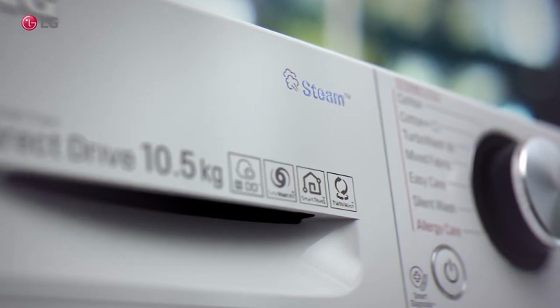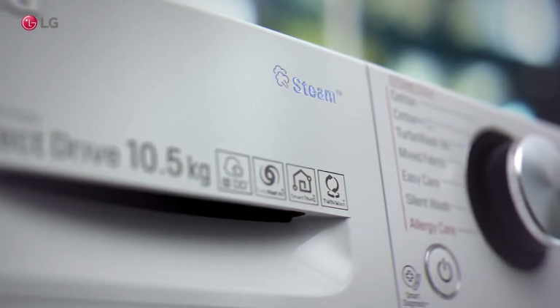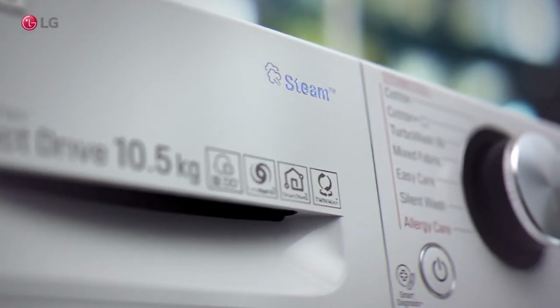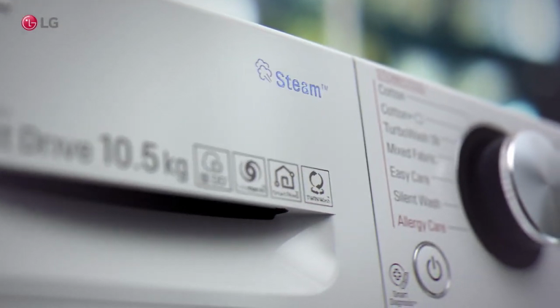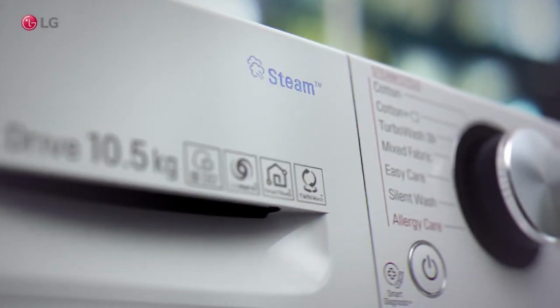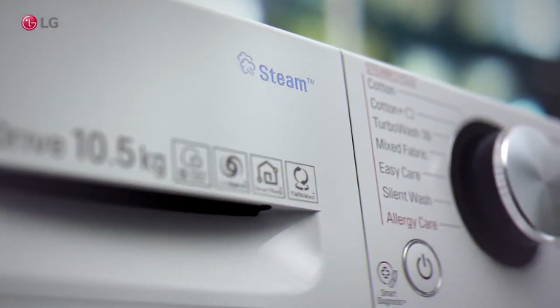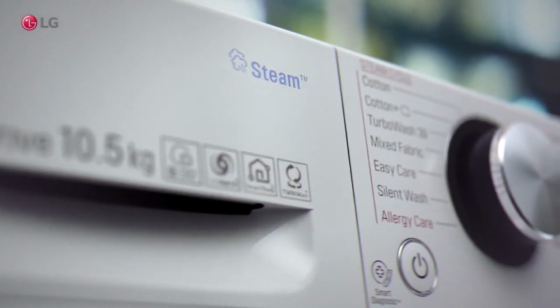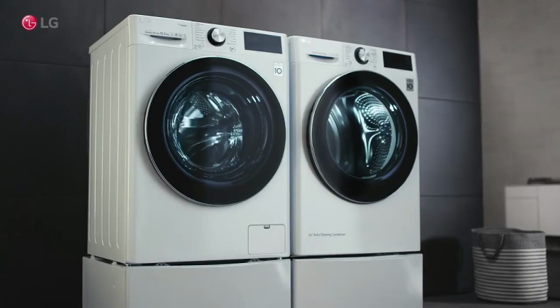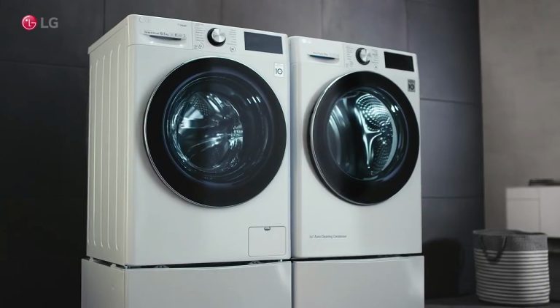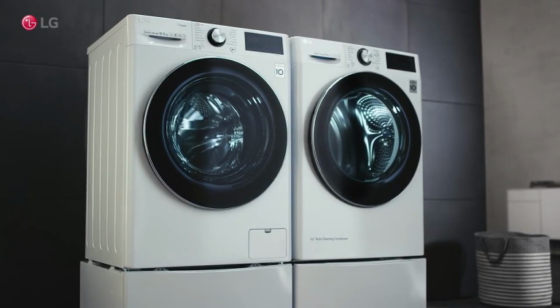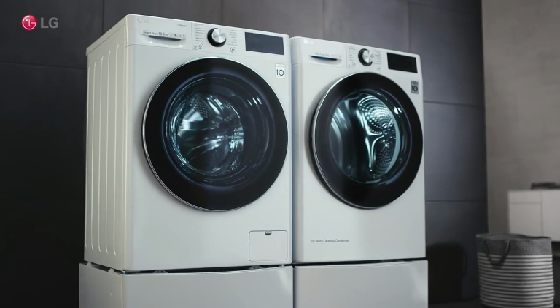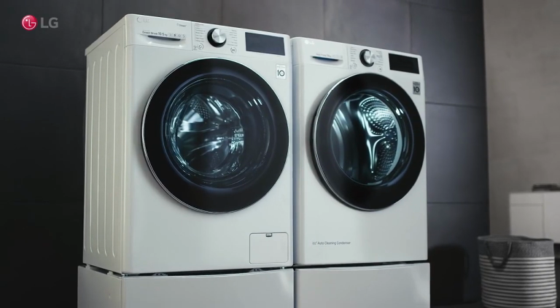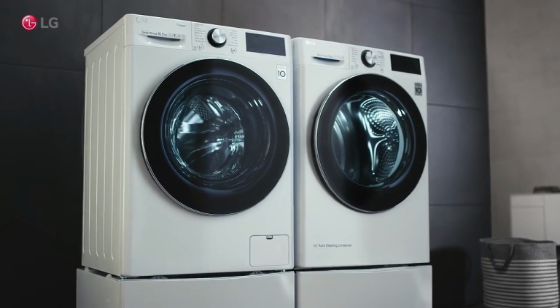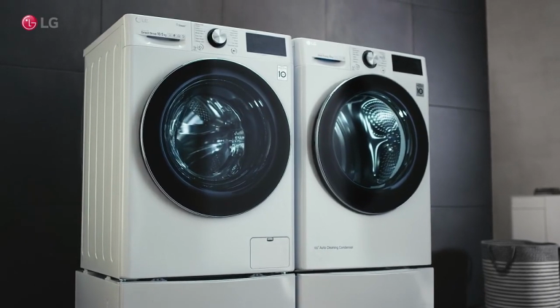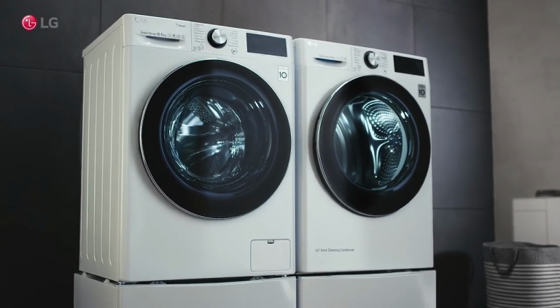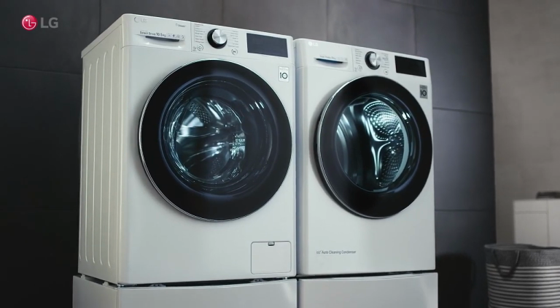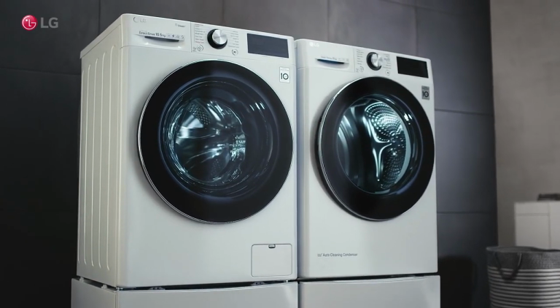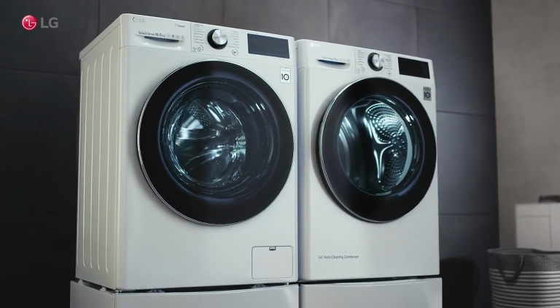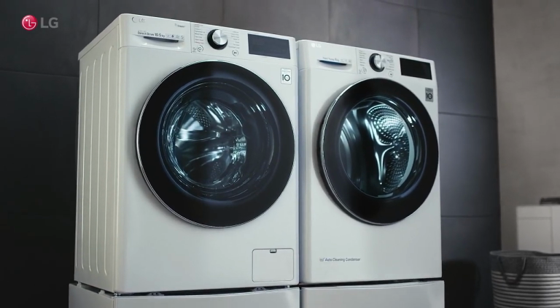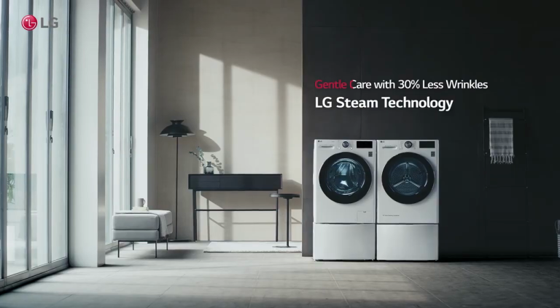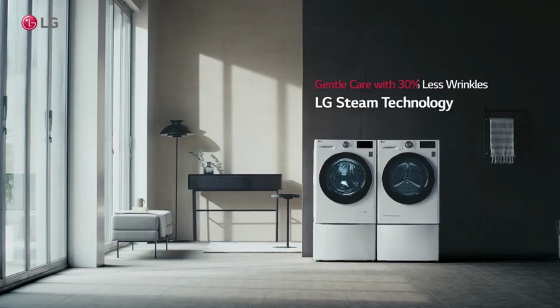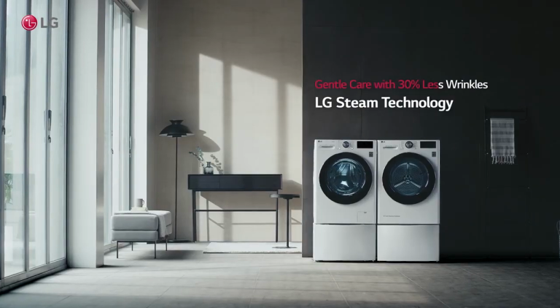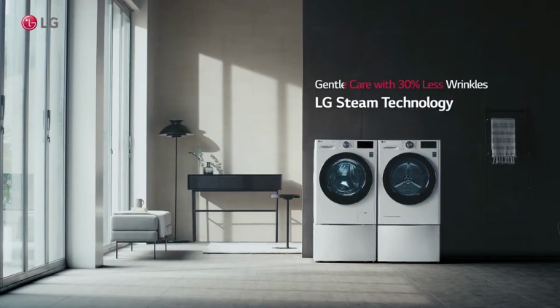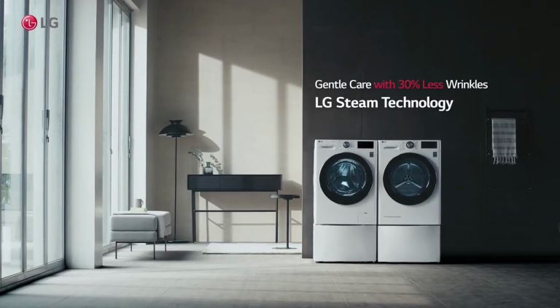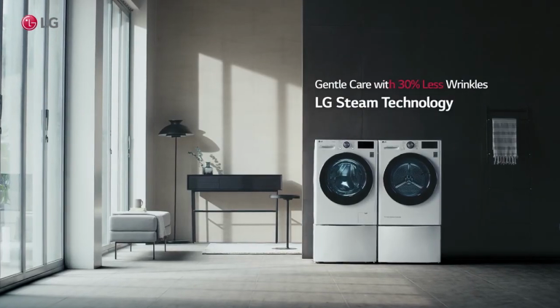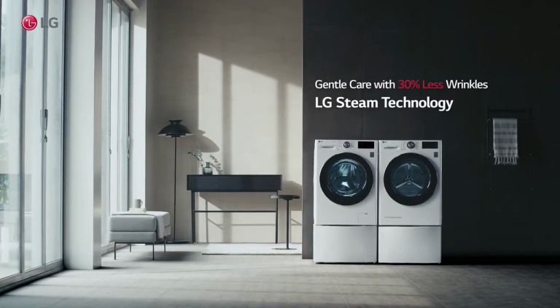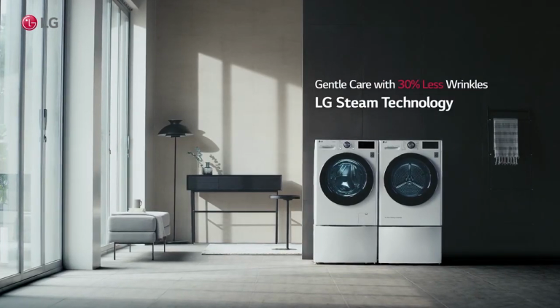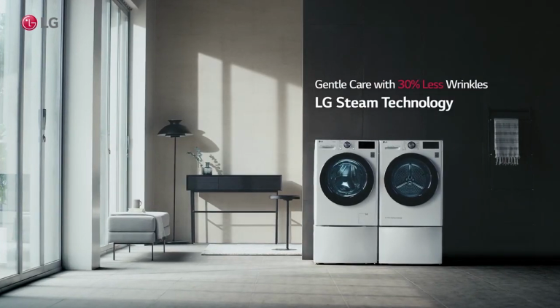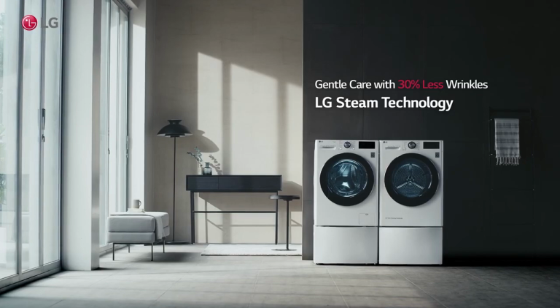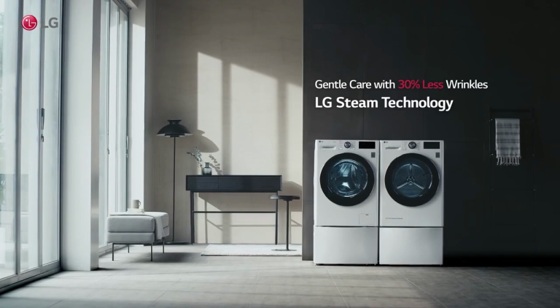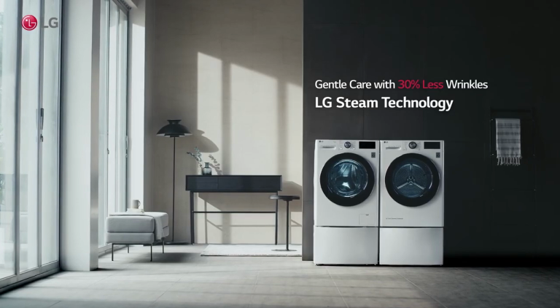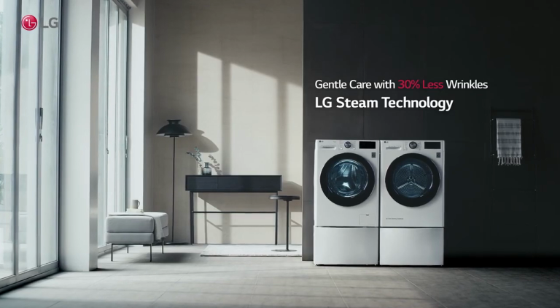Gentle Care with 30% less wrinkles. LG Steam Technology.